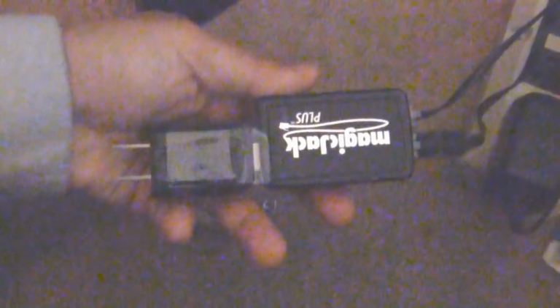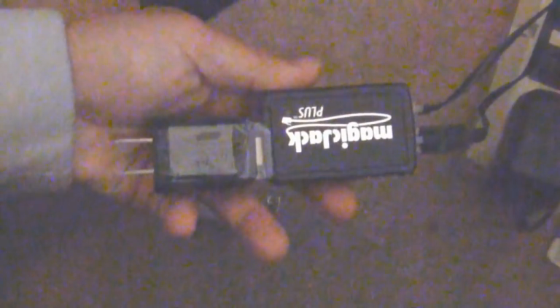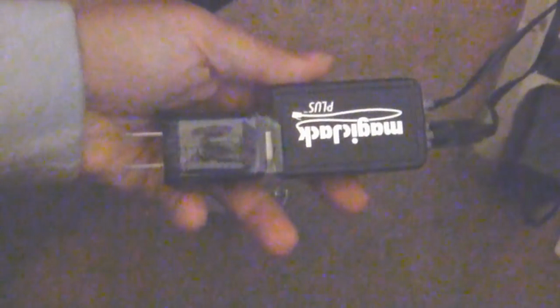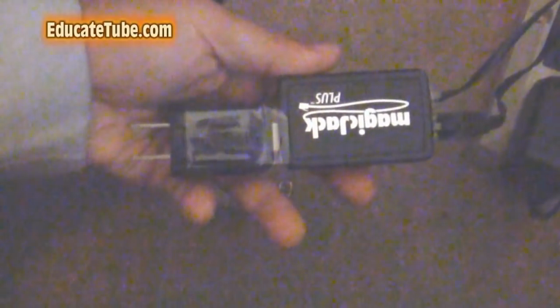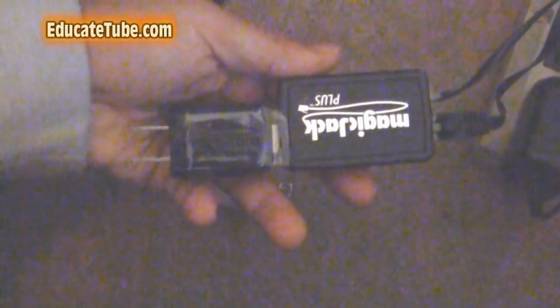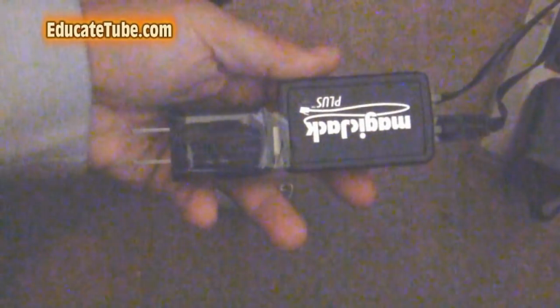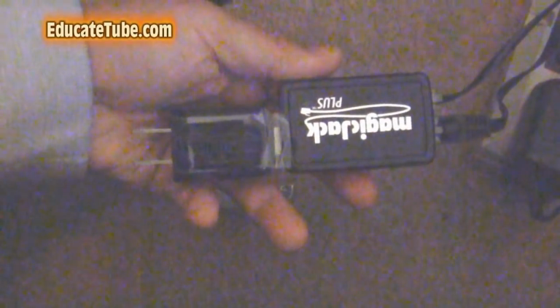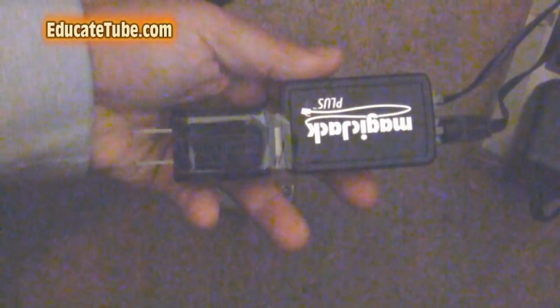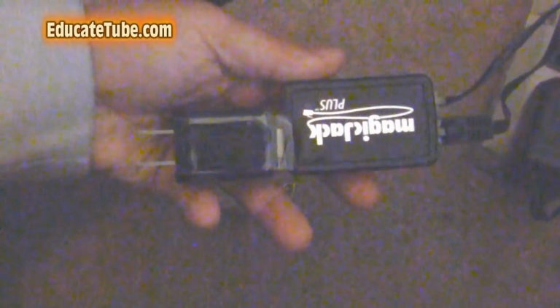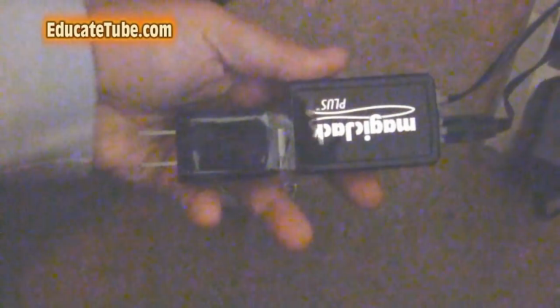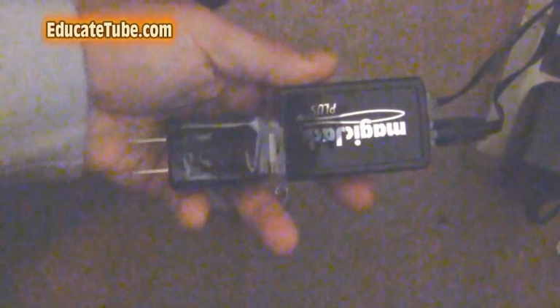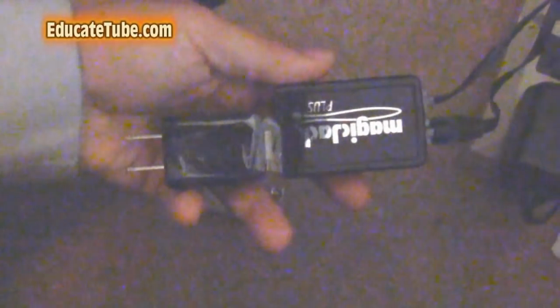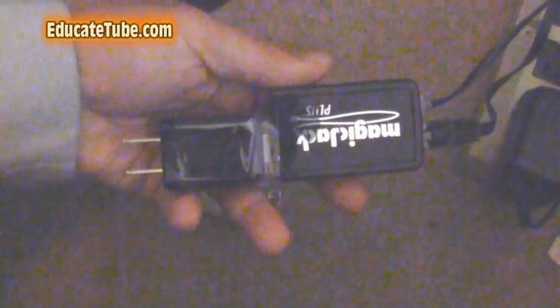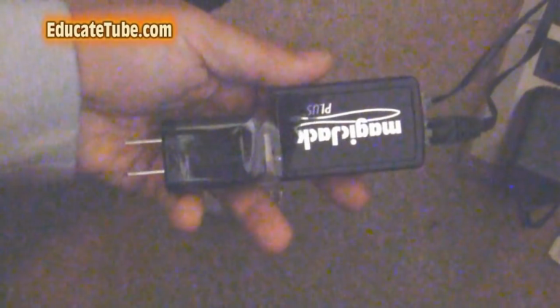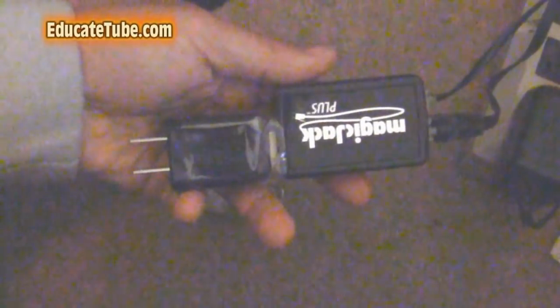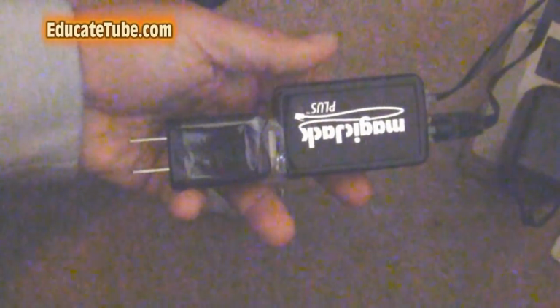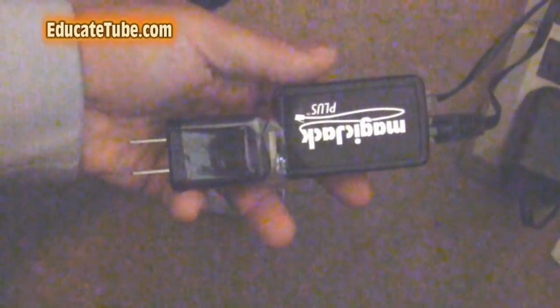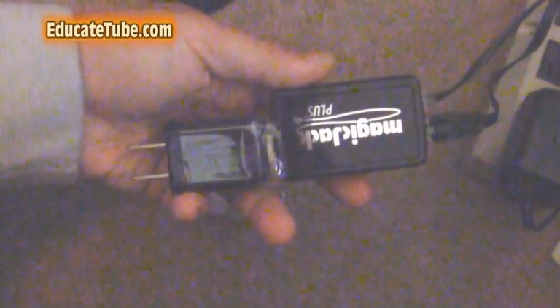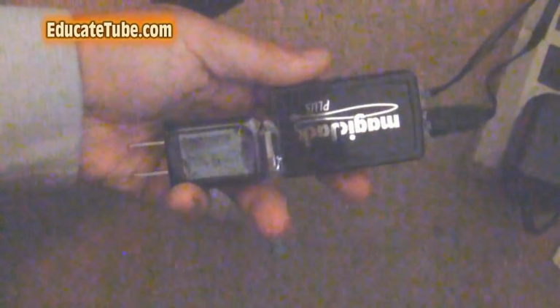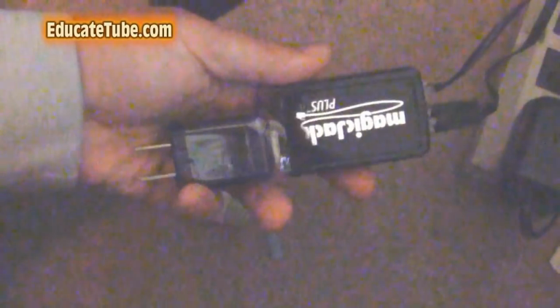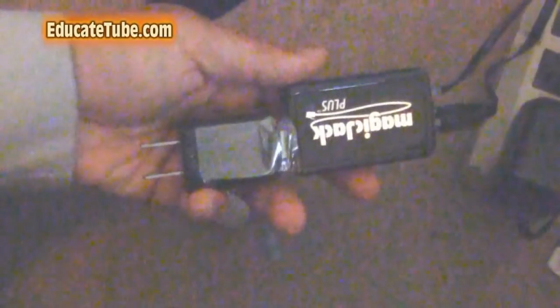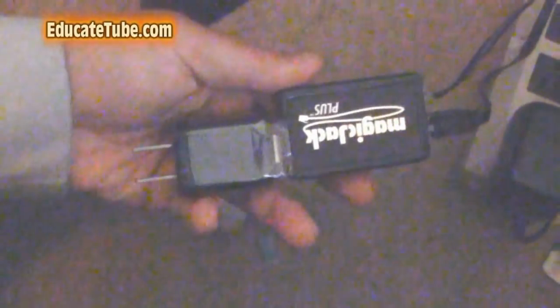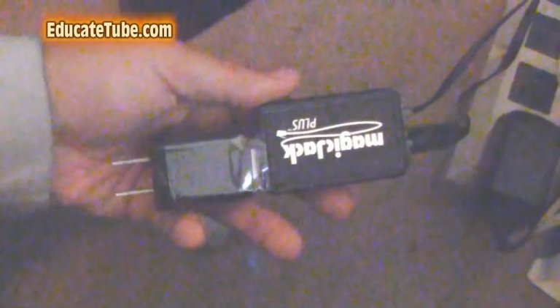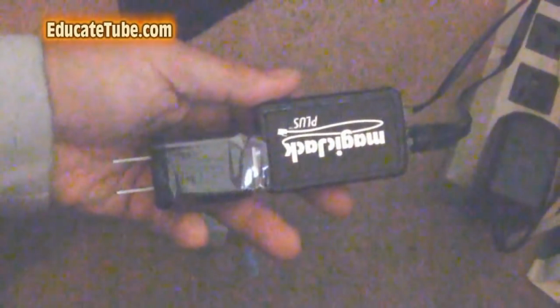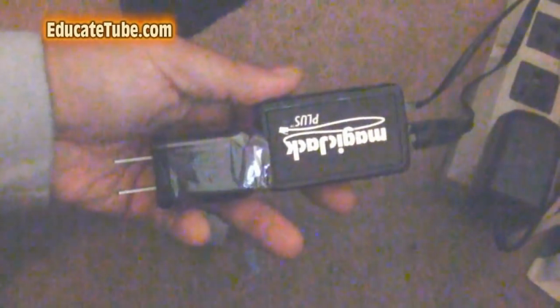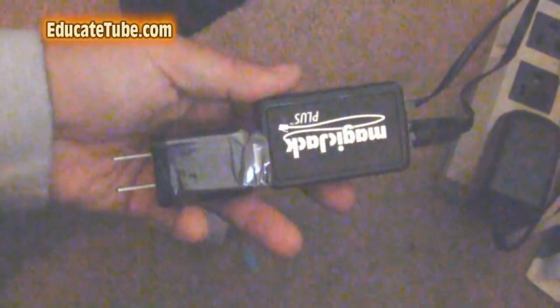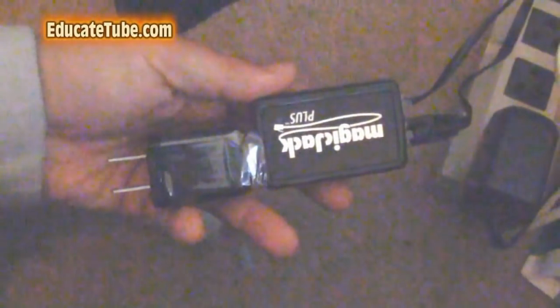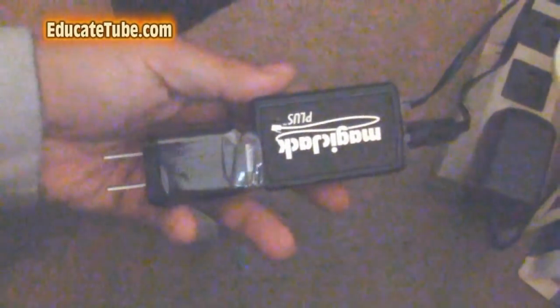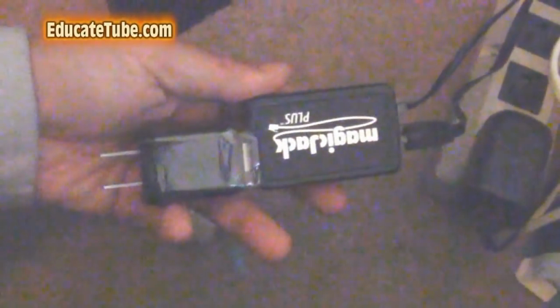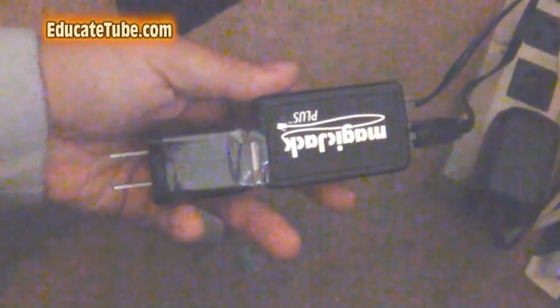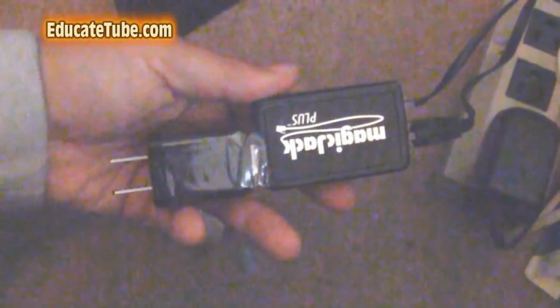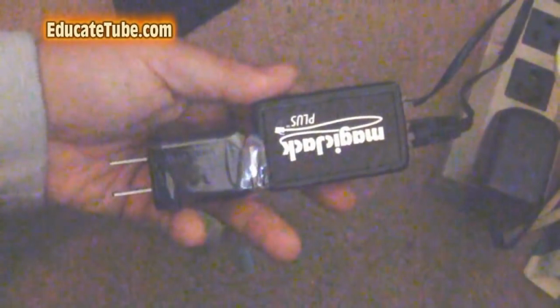Welcome back to eddkTube.com. My name is Sipski, your host. Today I'll be showing you how to fix your Magic Jack Plus.